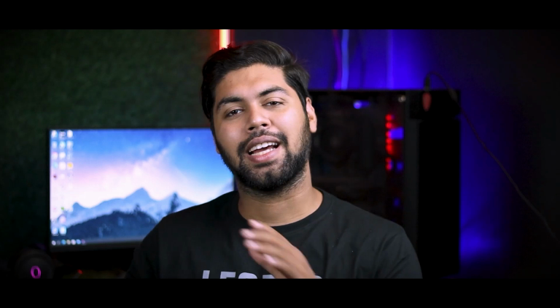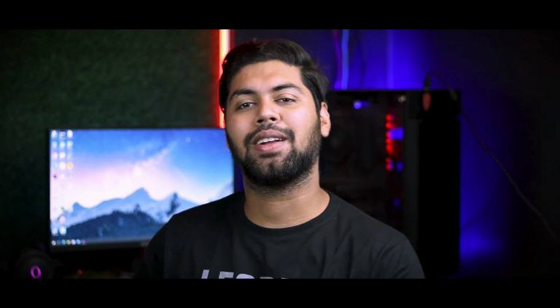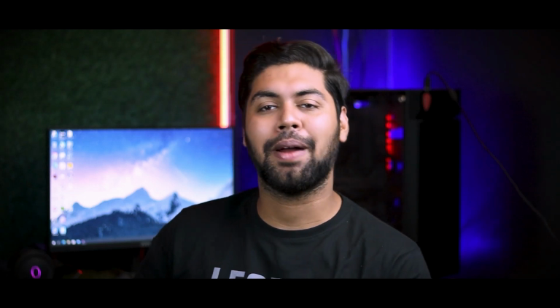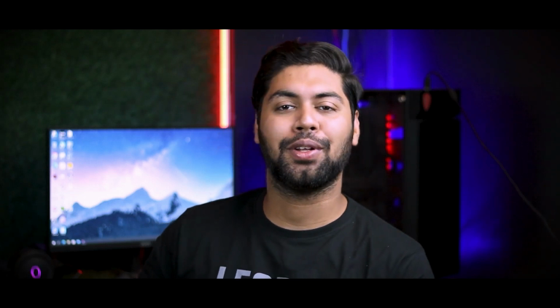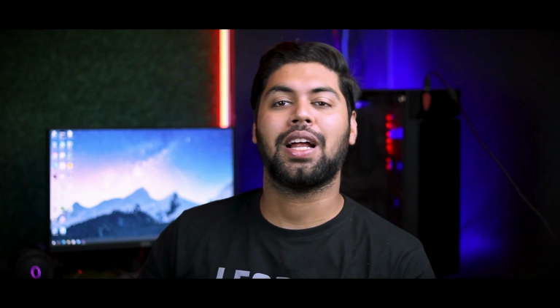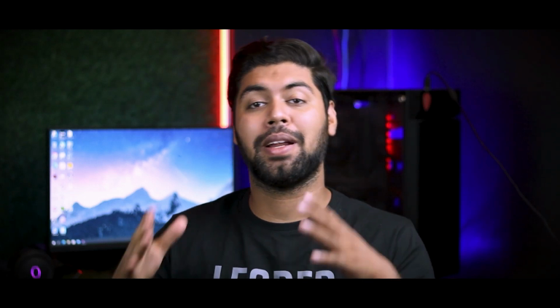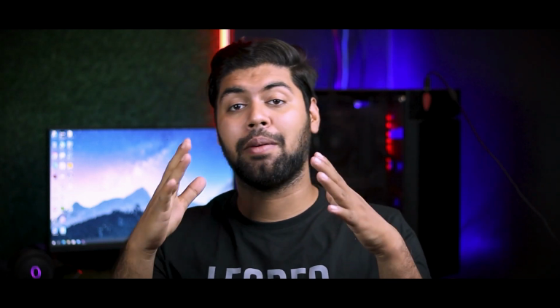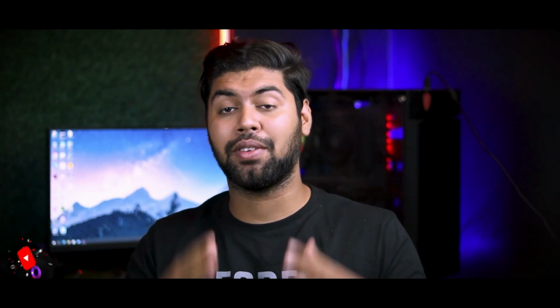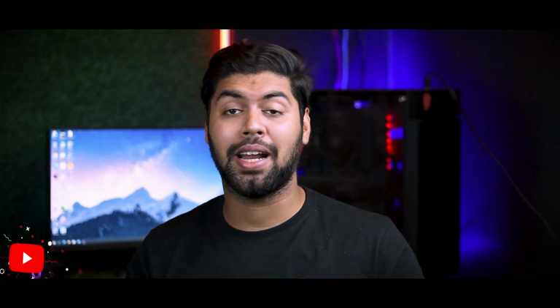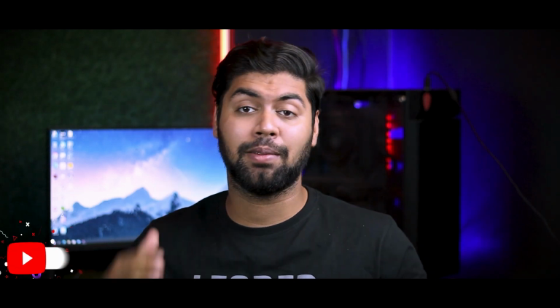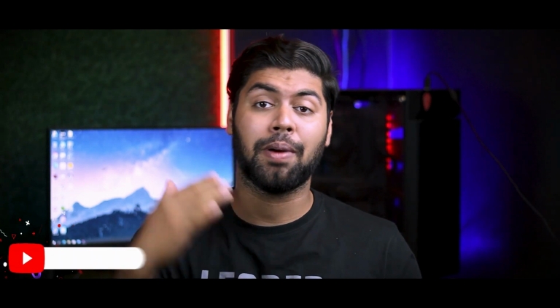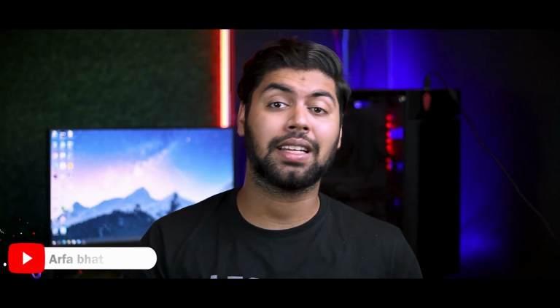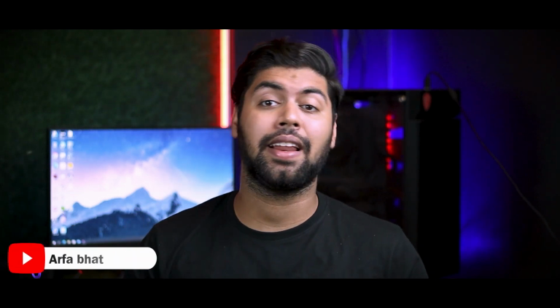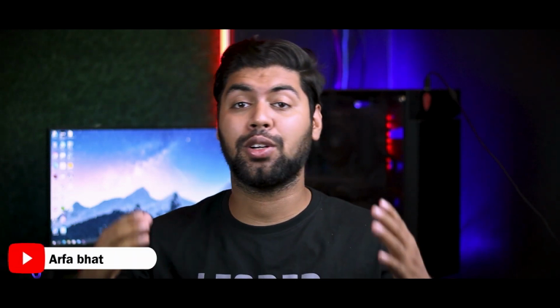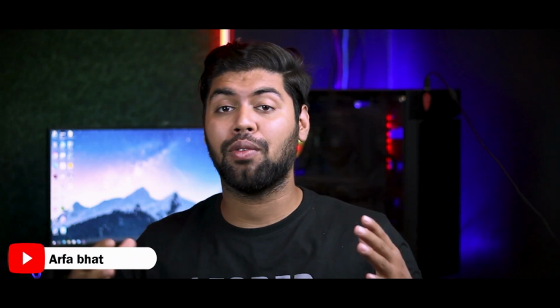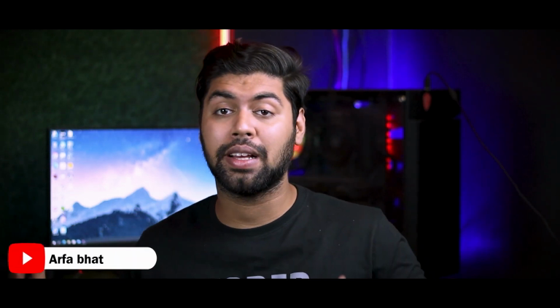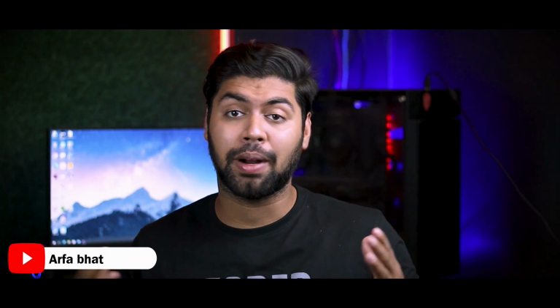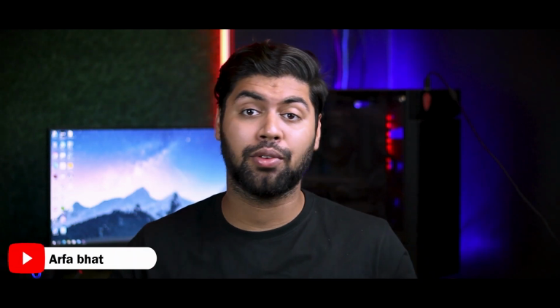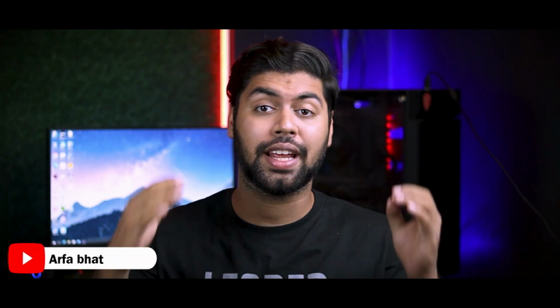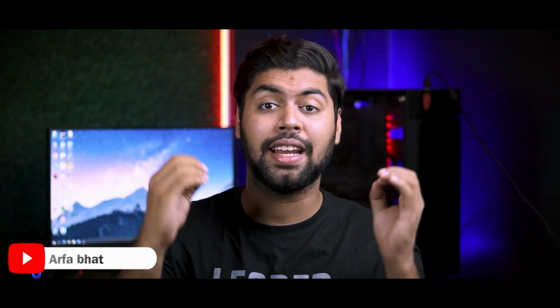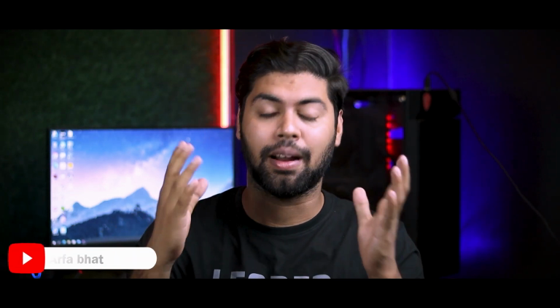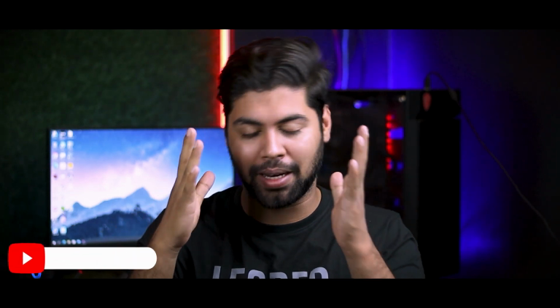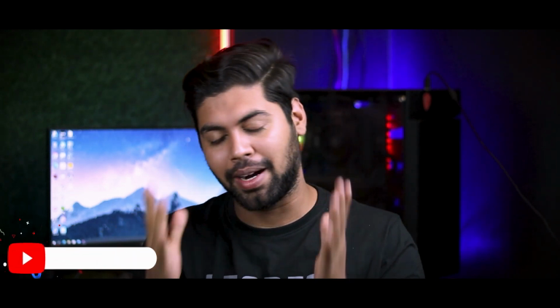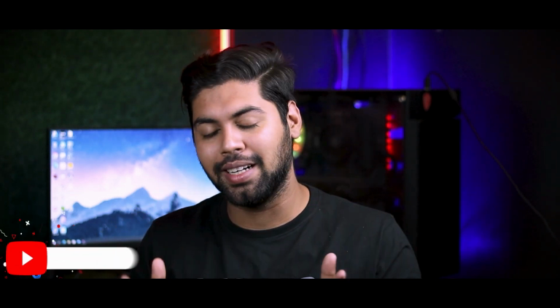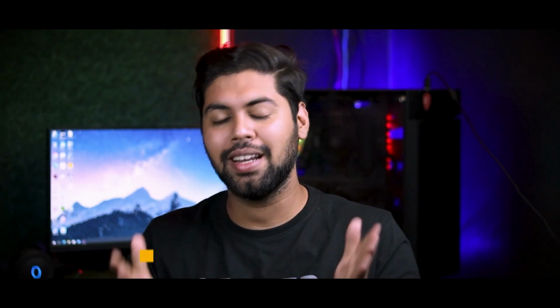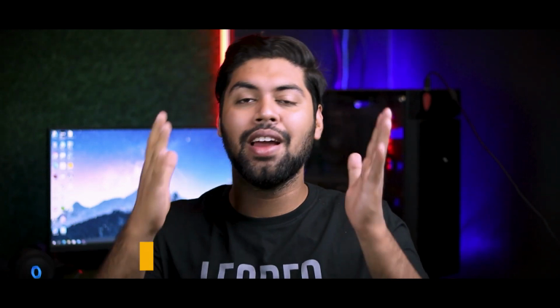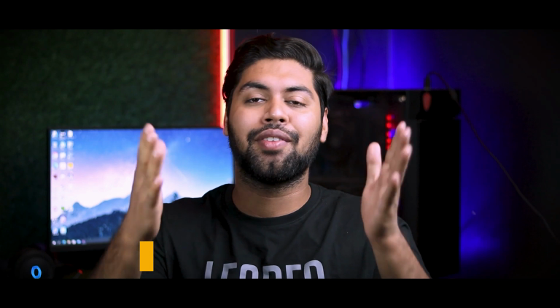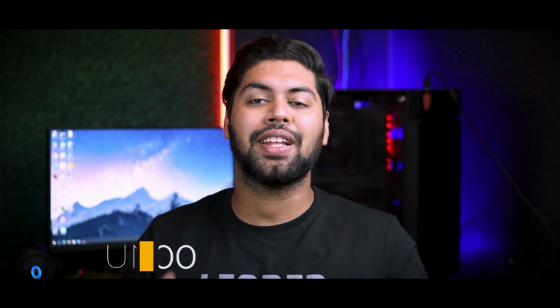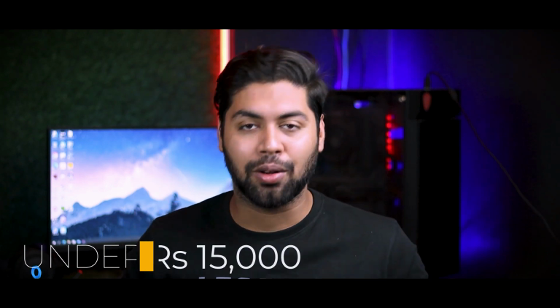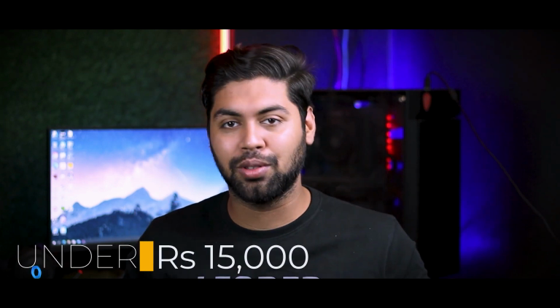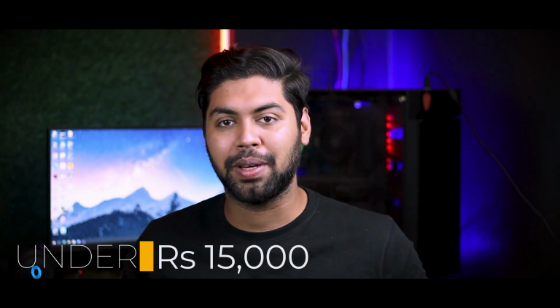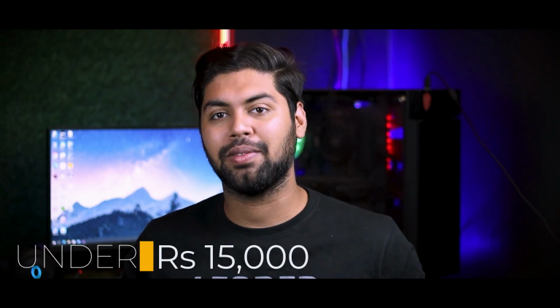Hey guys, welcome back to the channel. My name is Arfabhaedagin. Today I'm going to talk about the top 5 smartphones under 15,000 rupees.